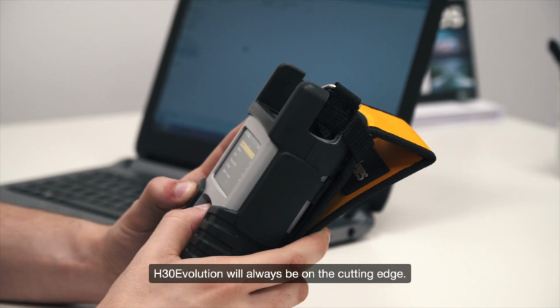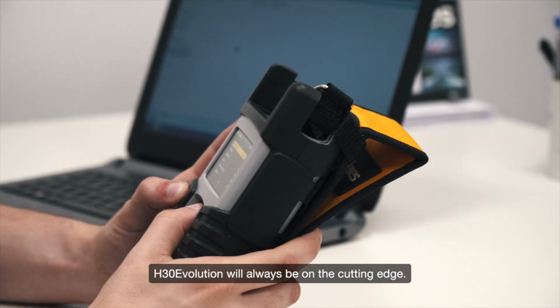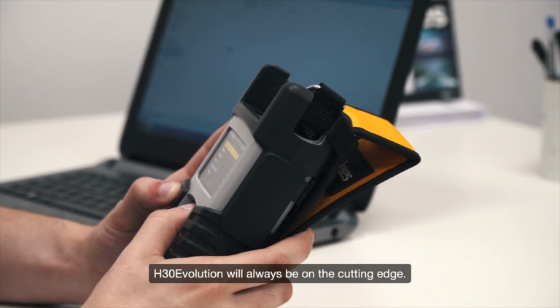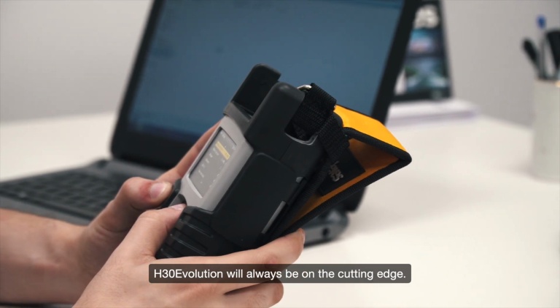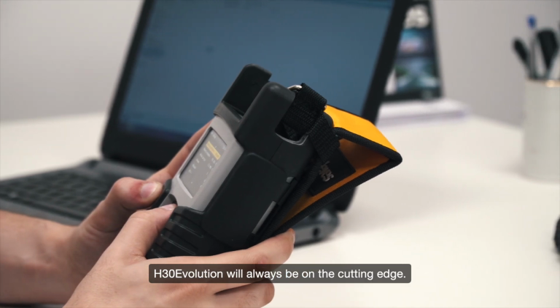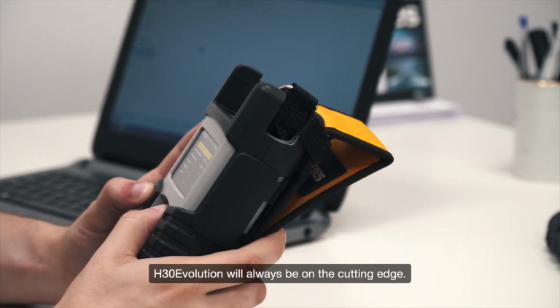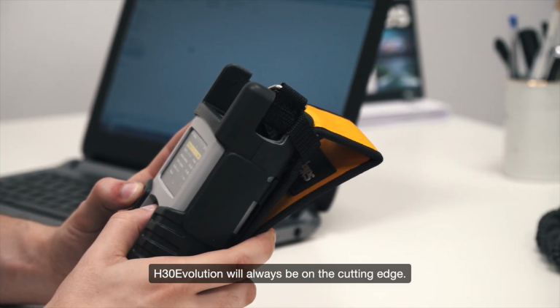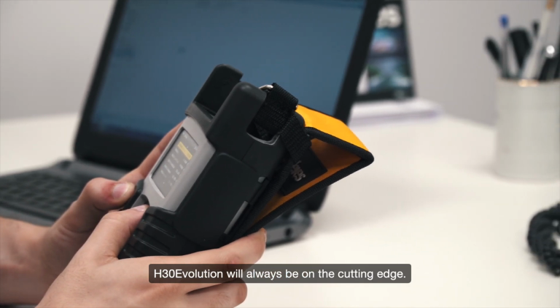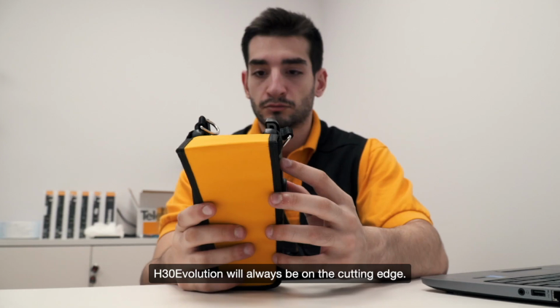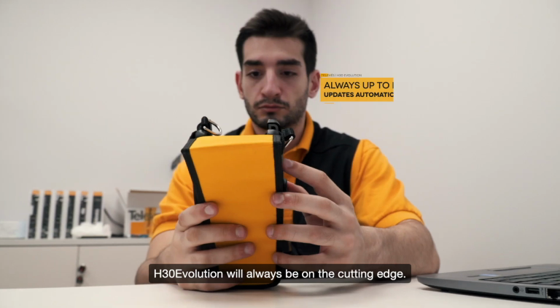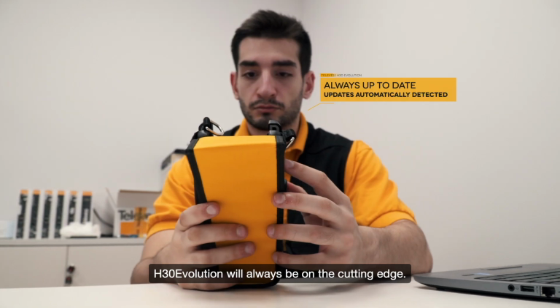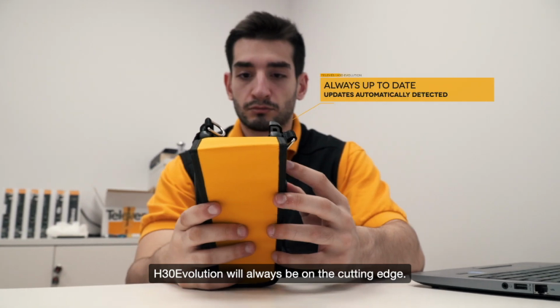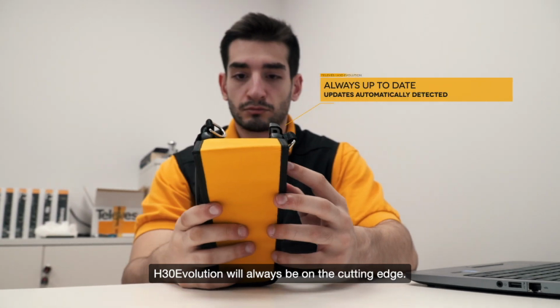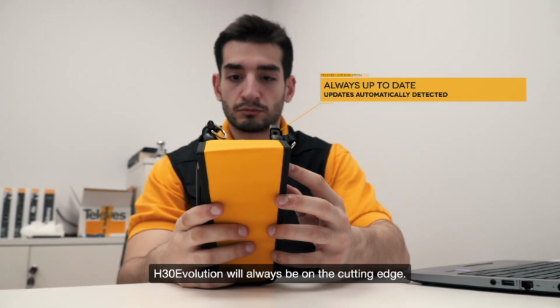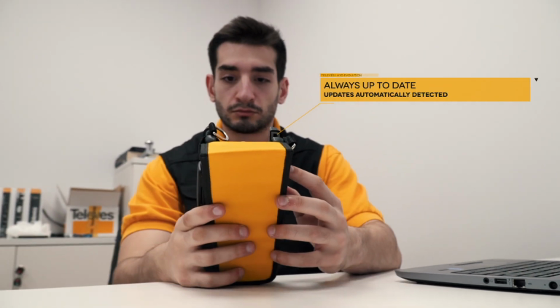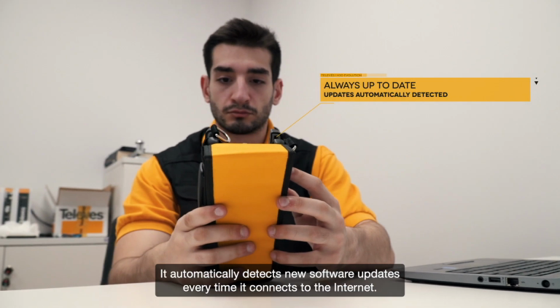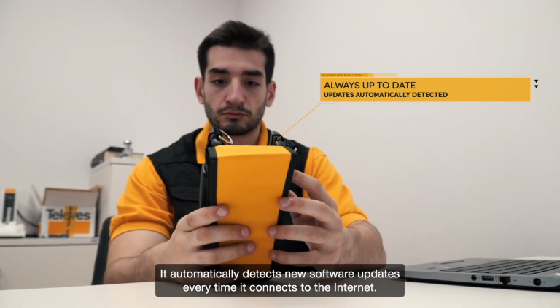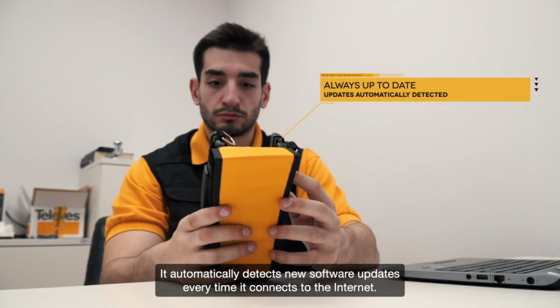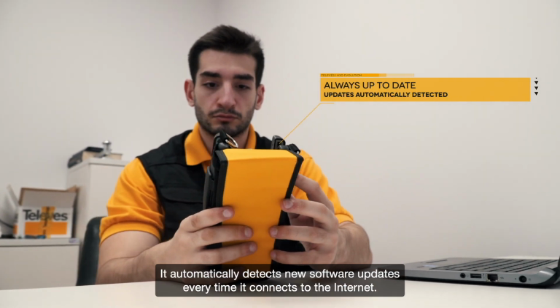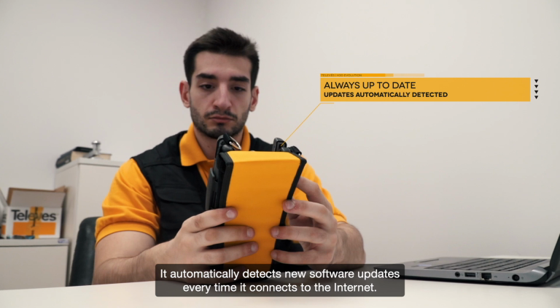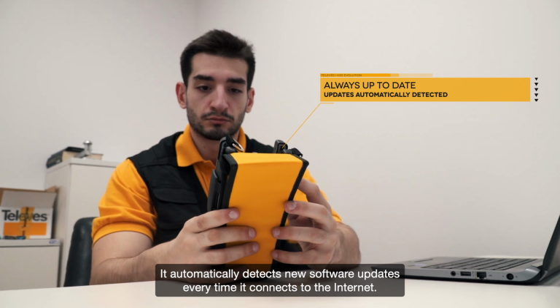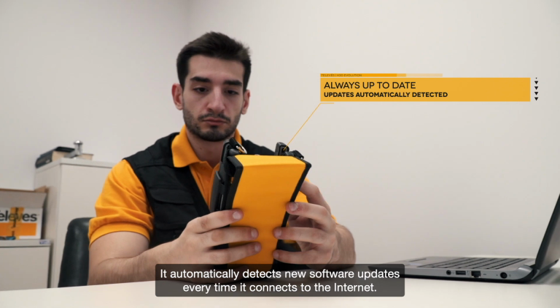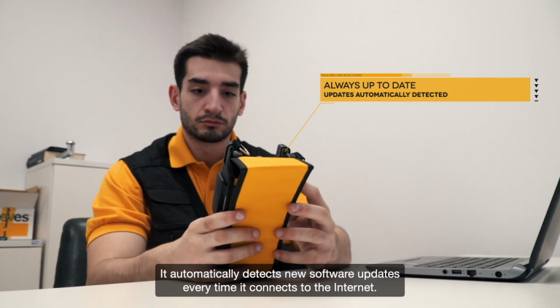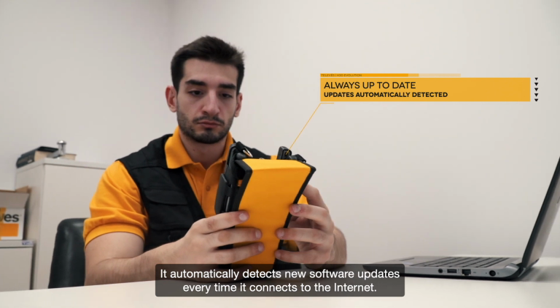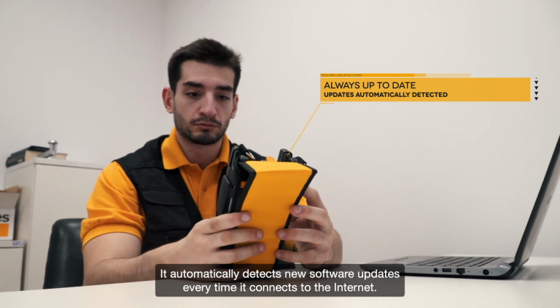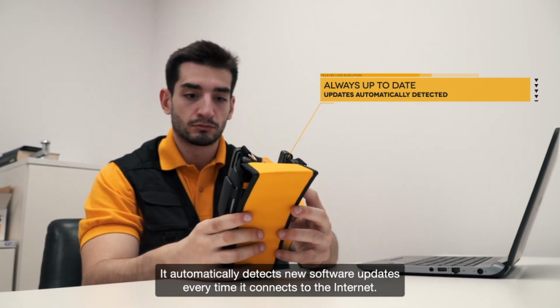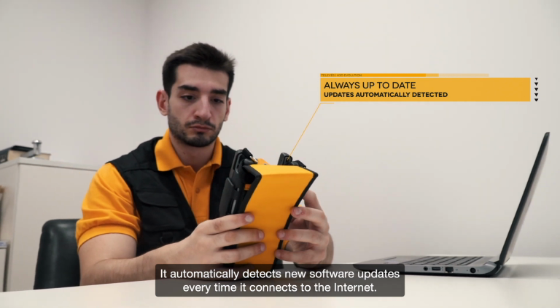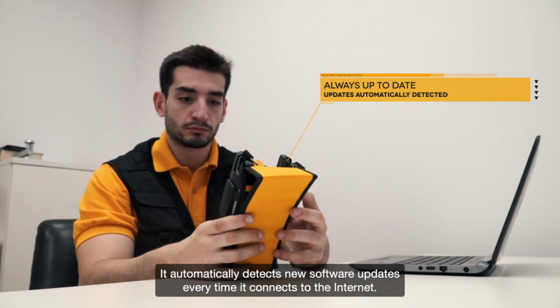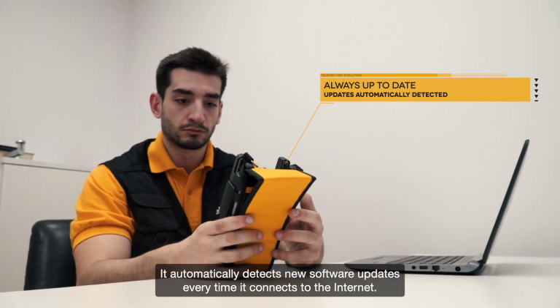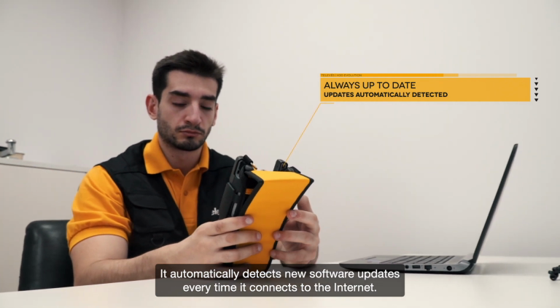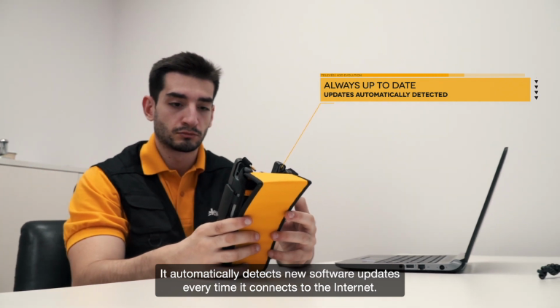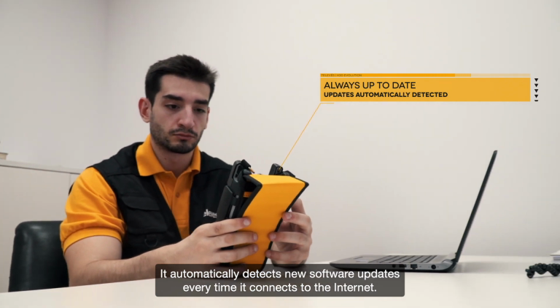H30 Evolution will always be on the cutting edge. It automatically detects new software updates every time it connects to the internet.